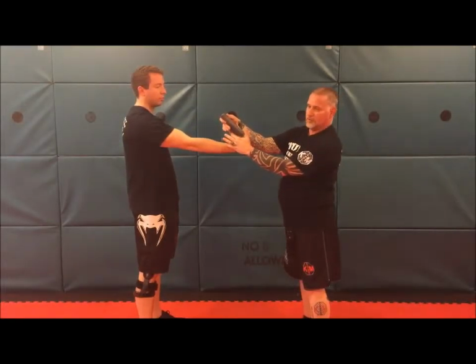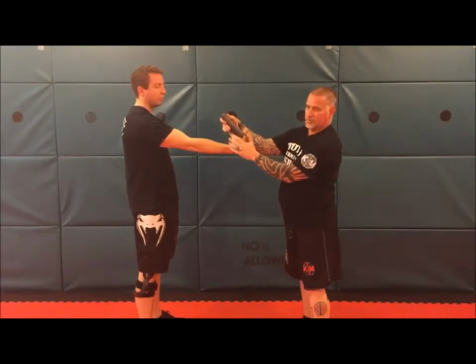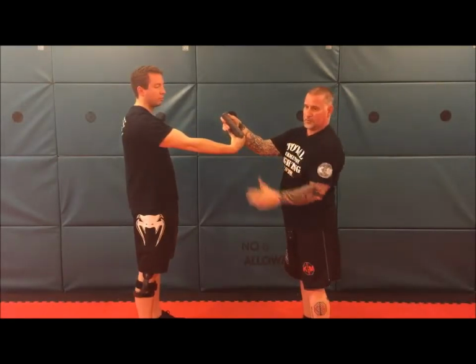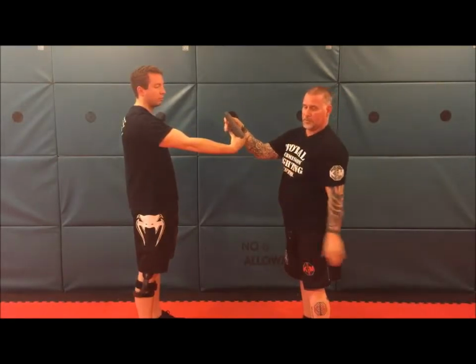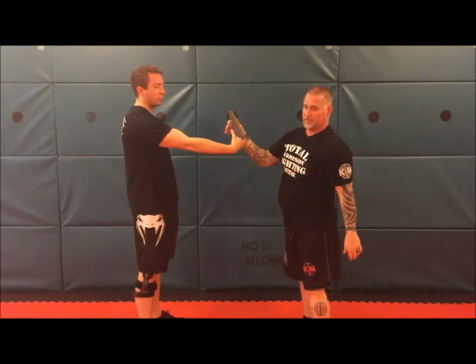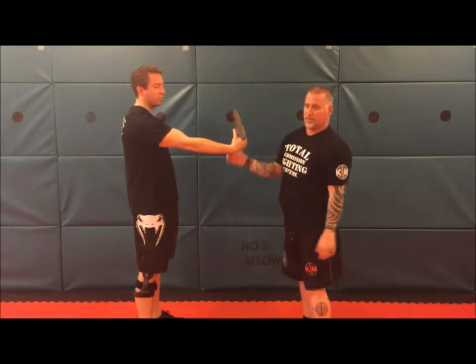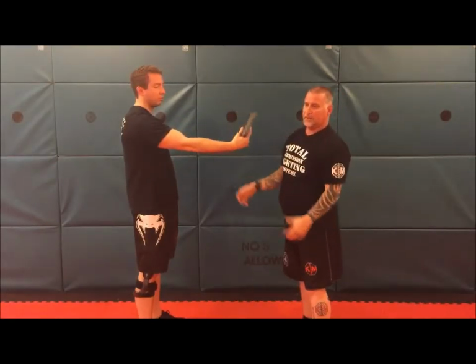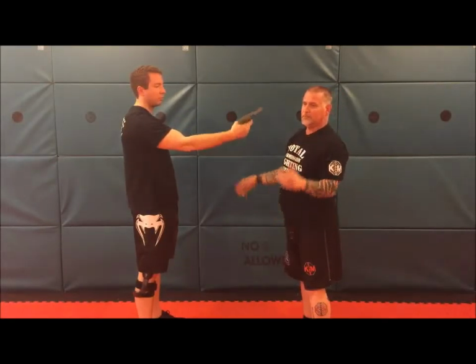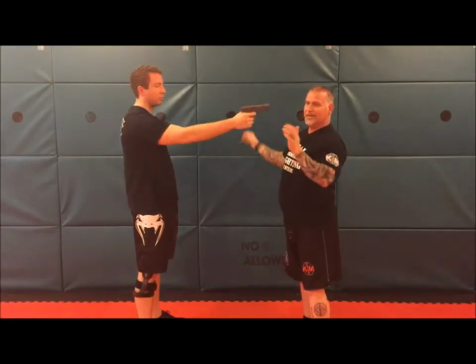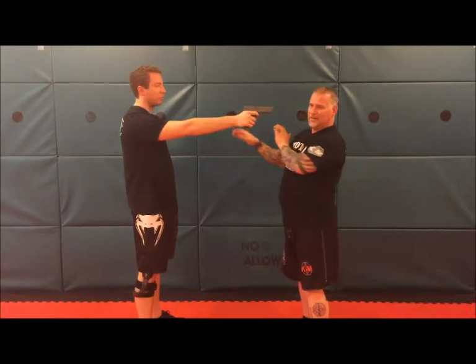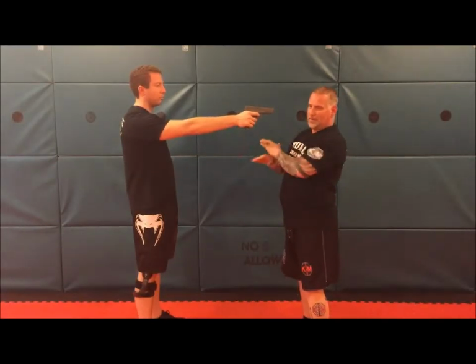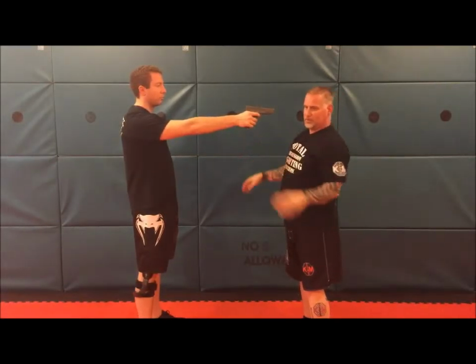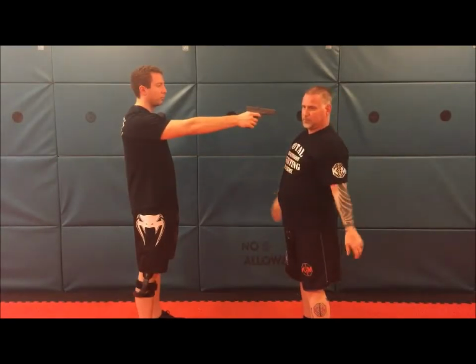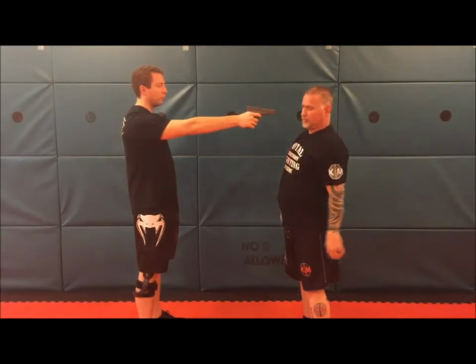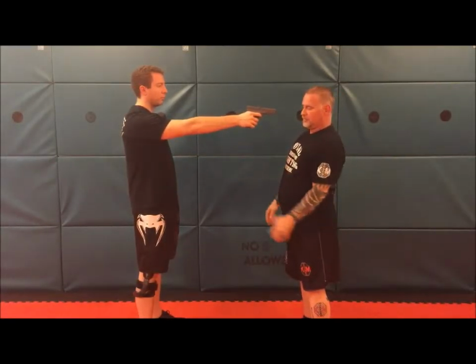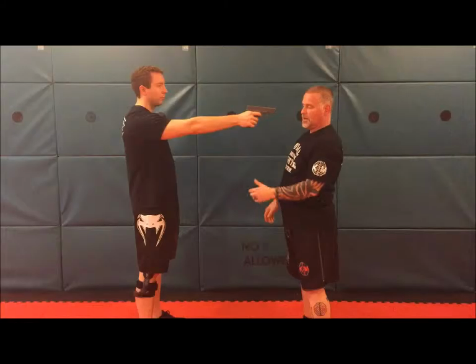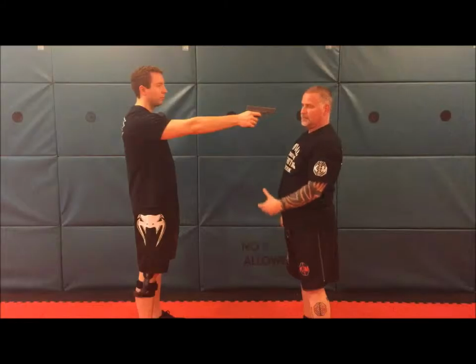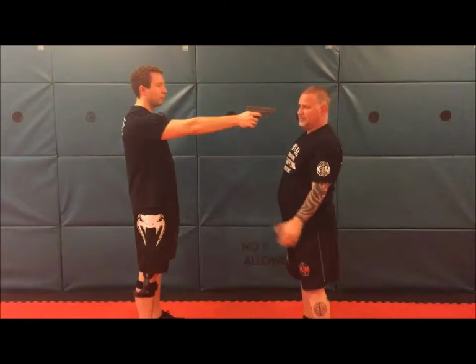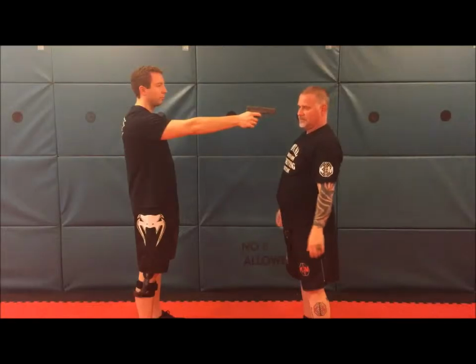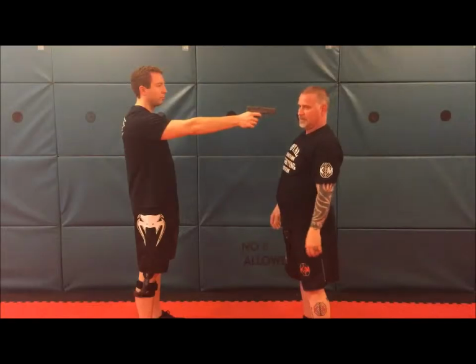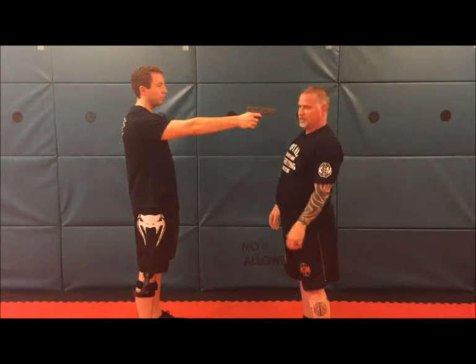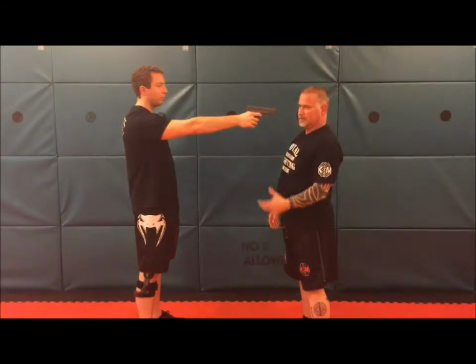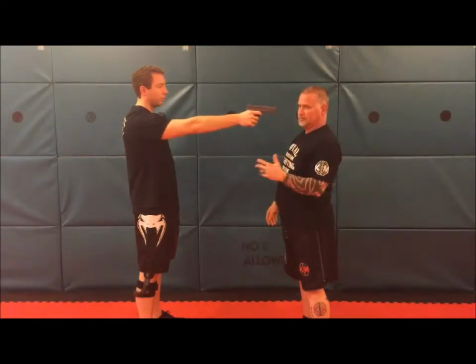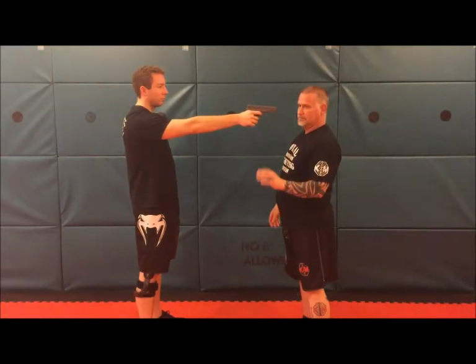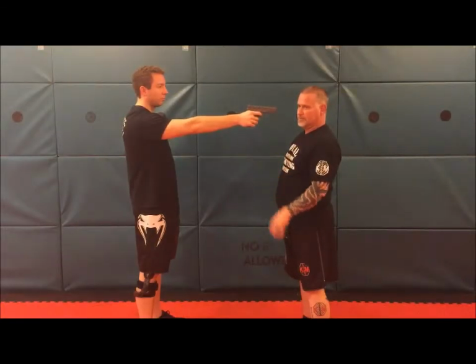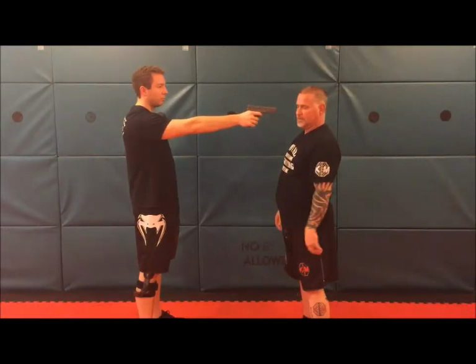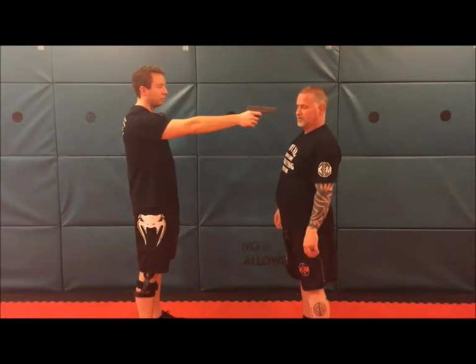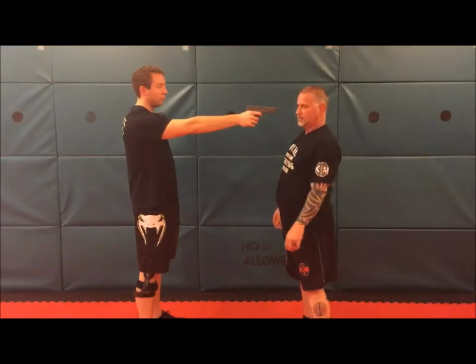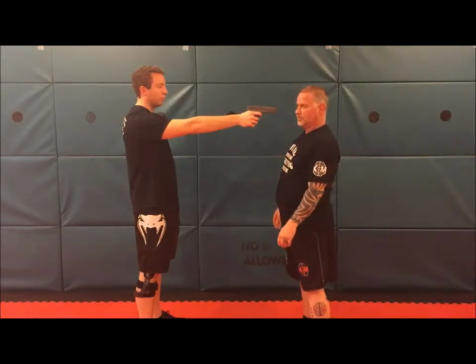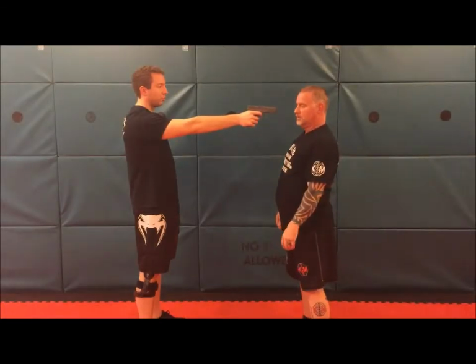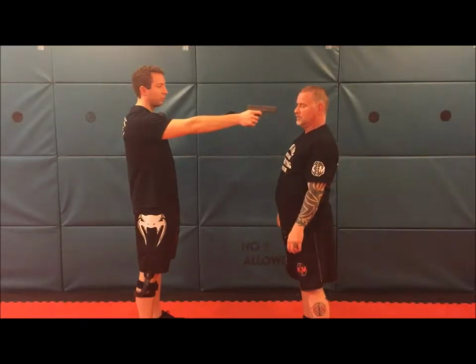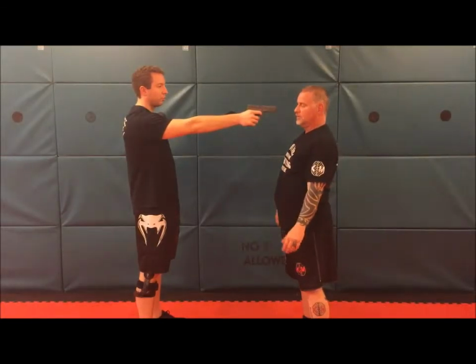The only thing you have to worry about is the thumb. That much force and pop — he's not gonna be able to hold on to it.